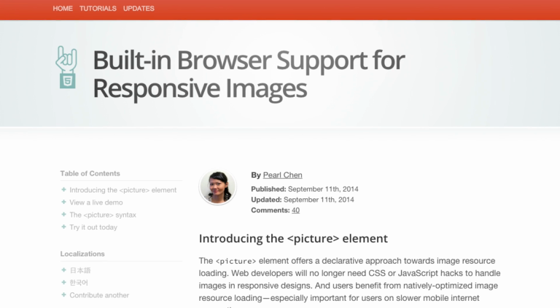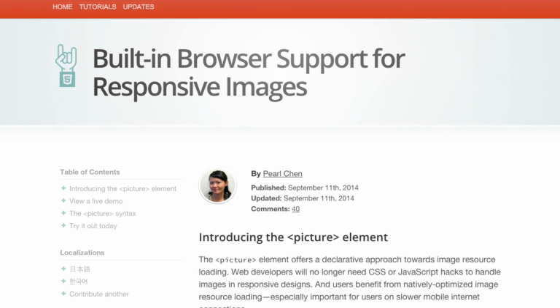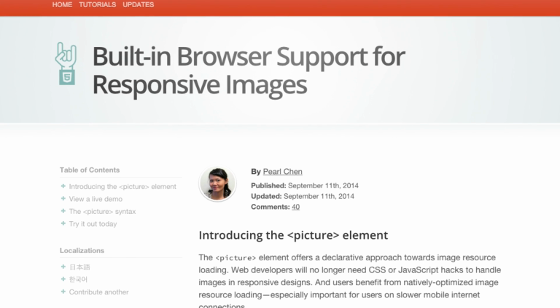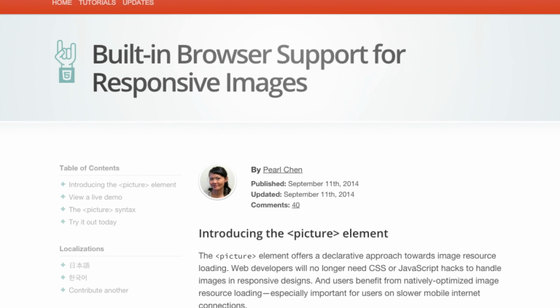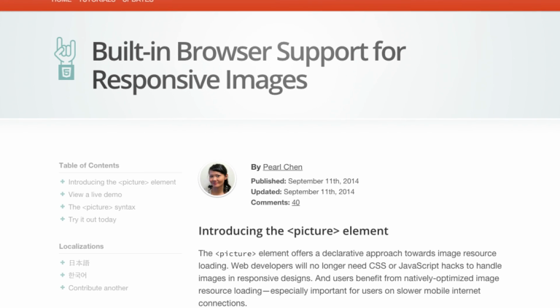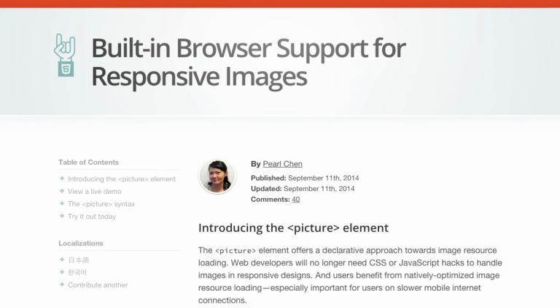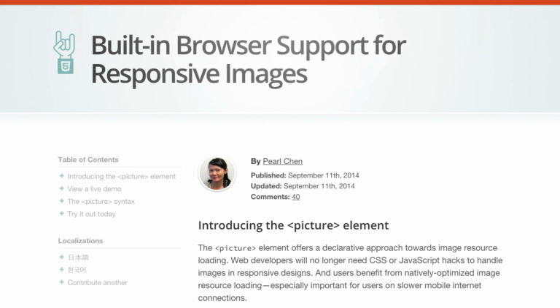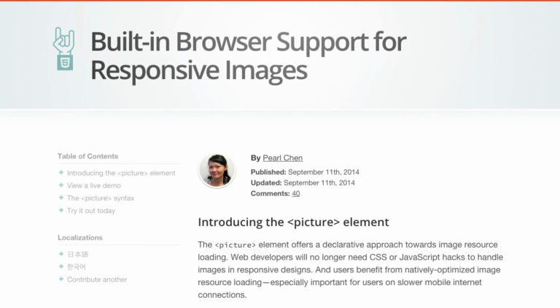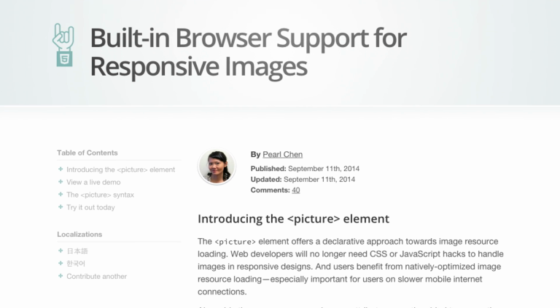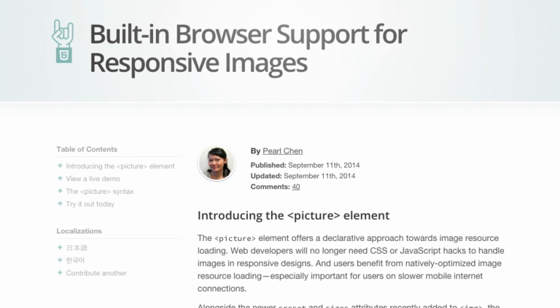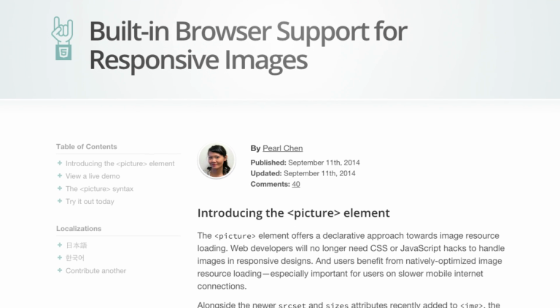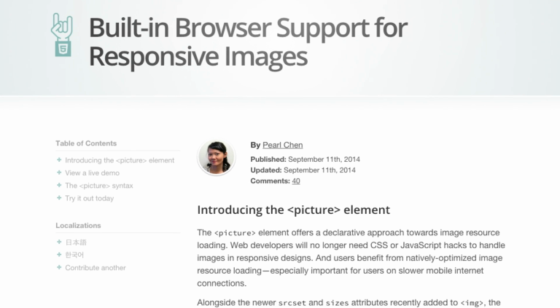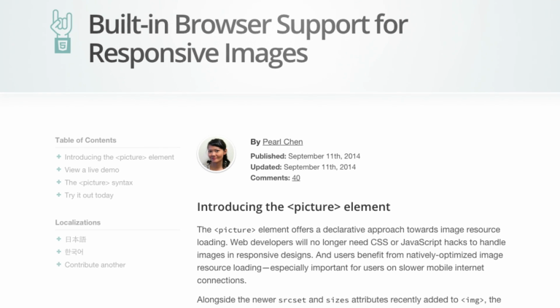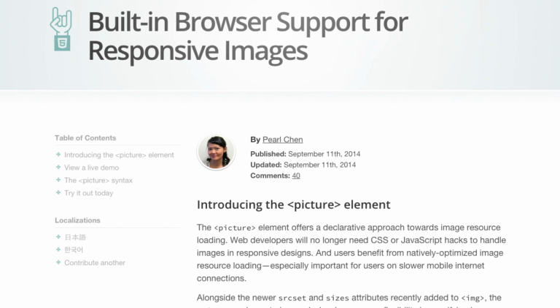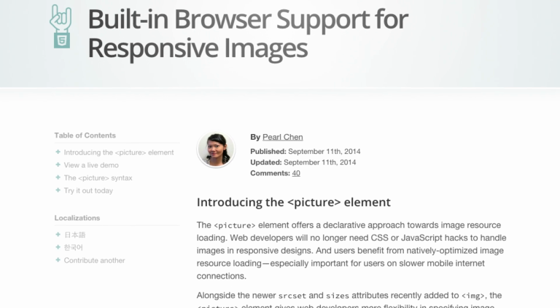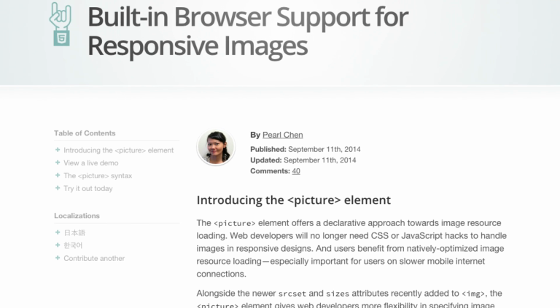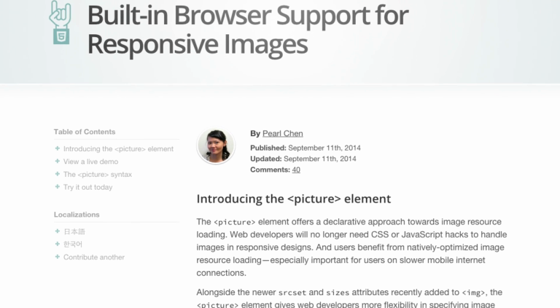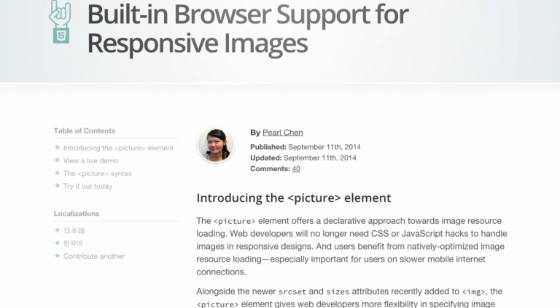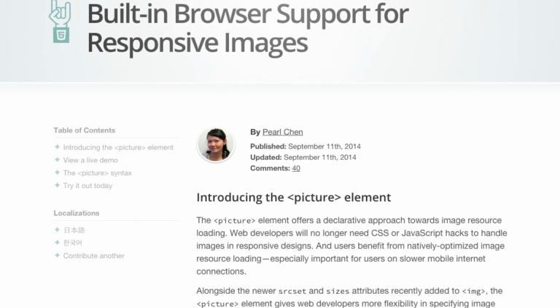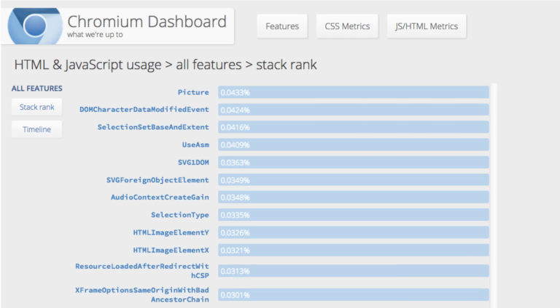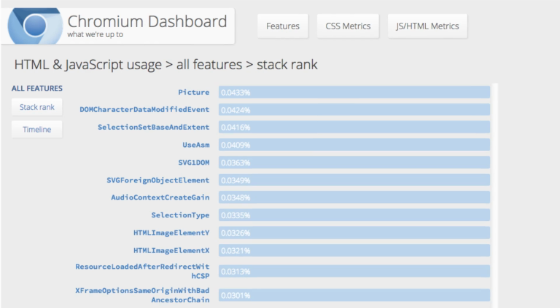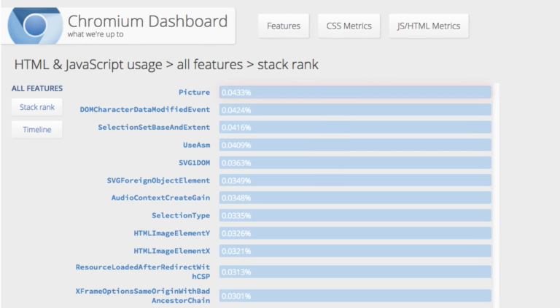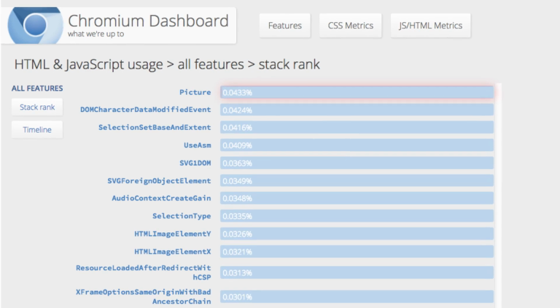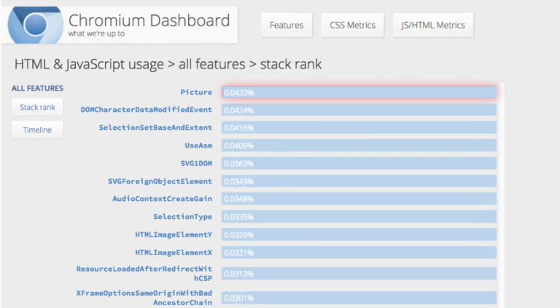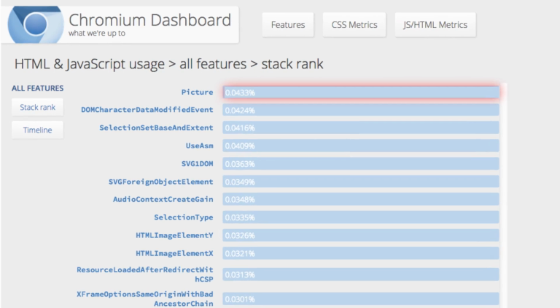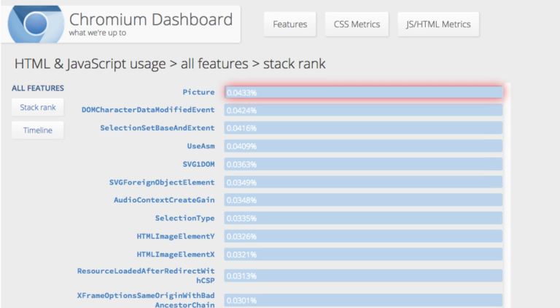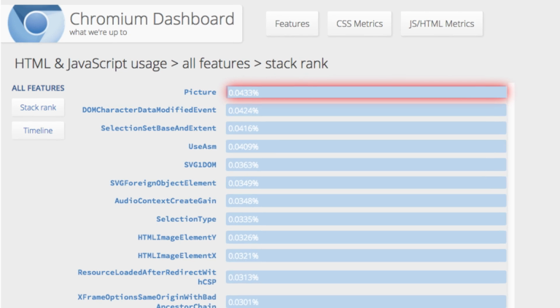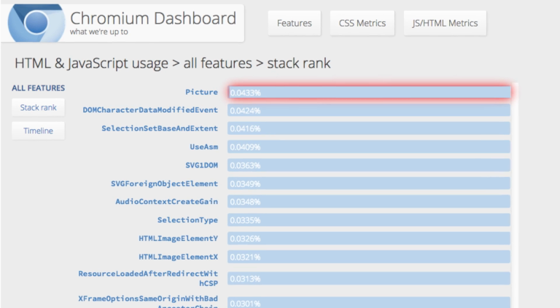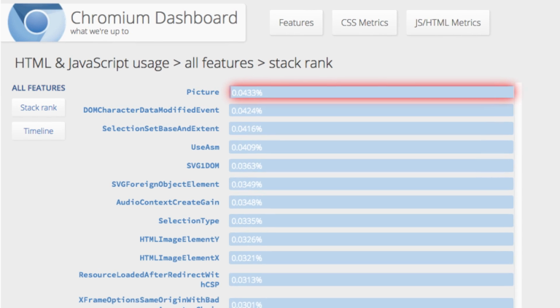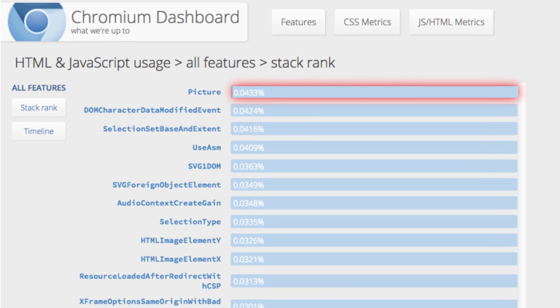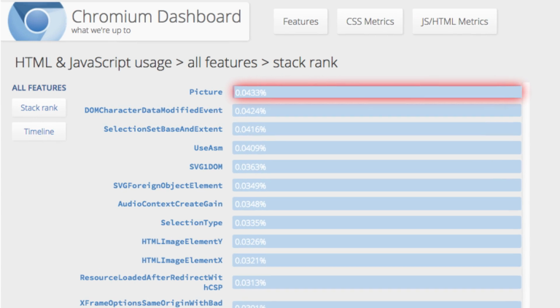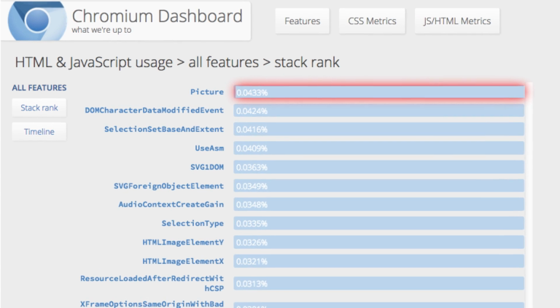New standards like picture and source set can help combat the problem, but it's up to developers to start leveraging them.